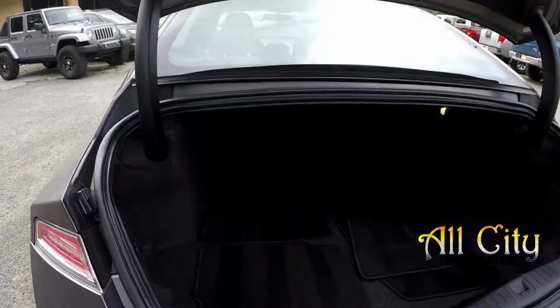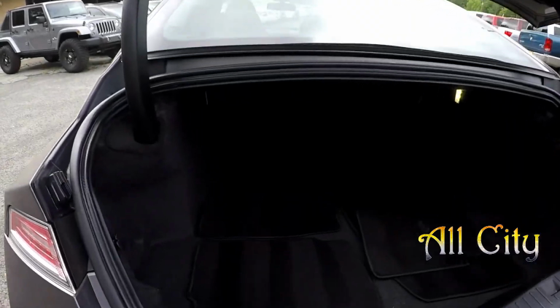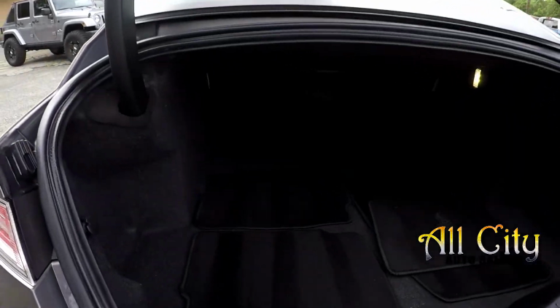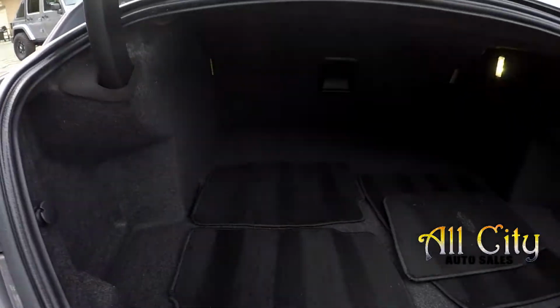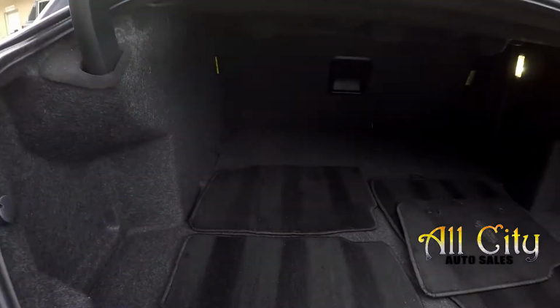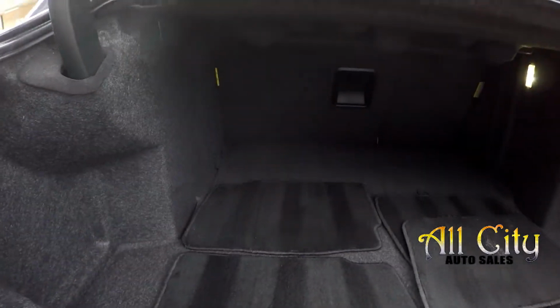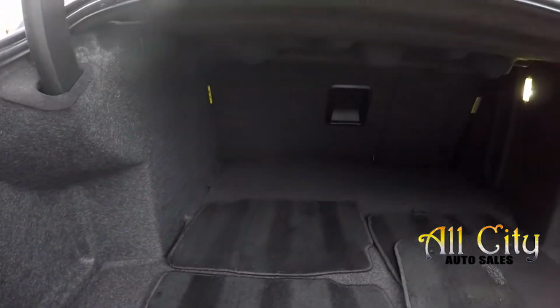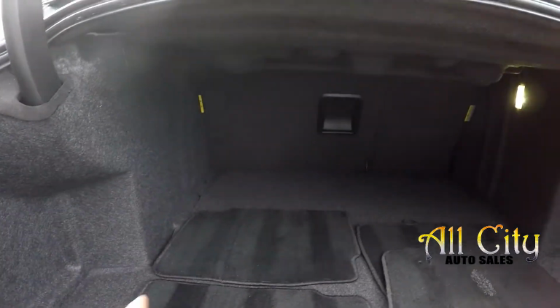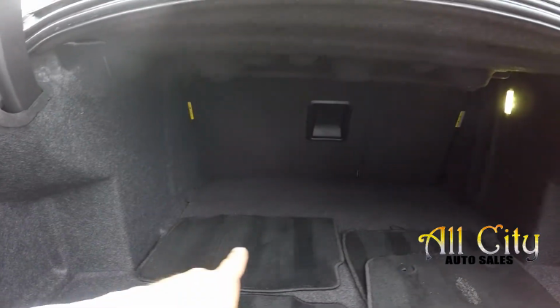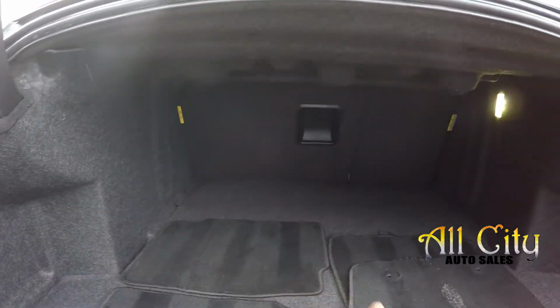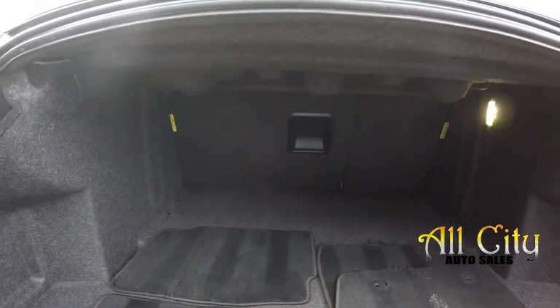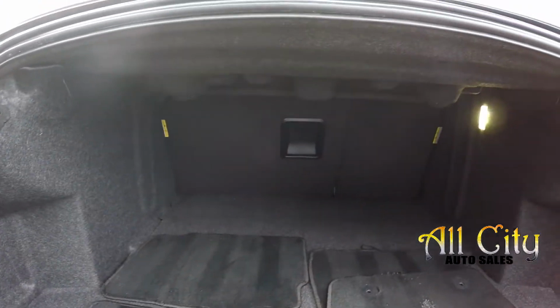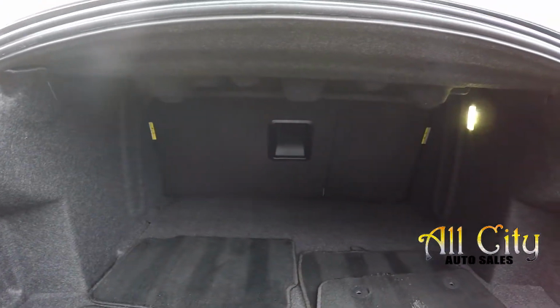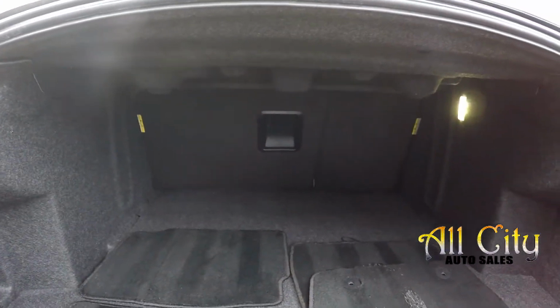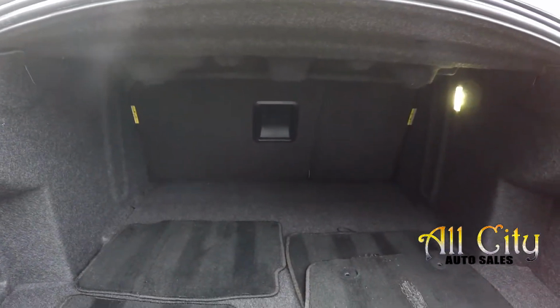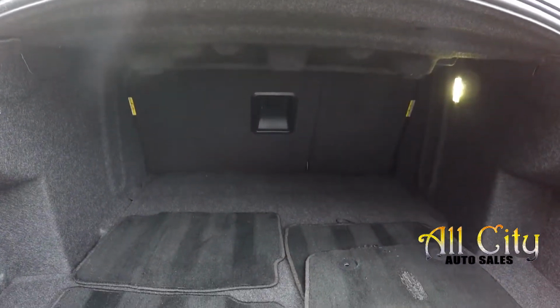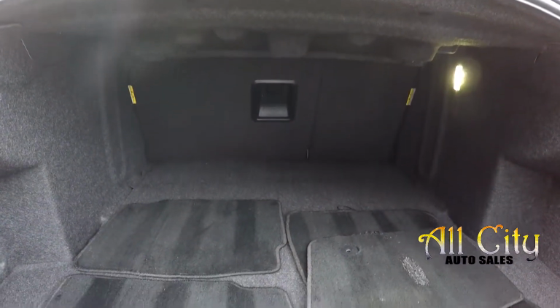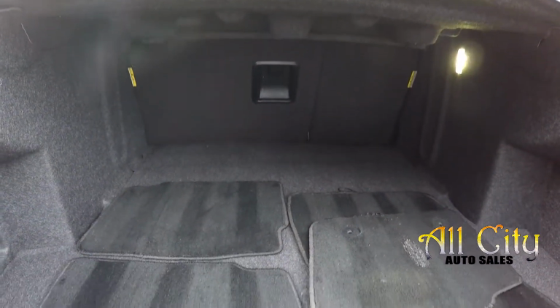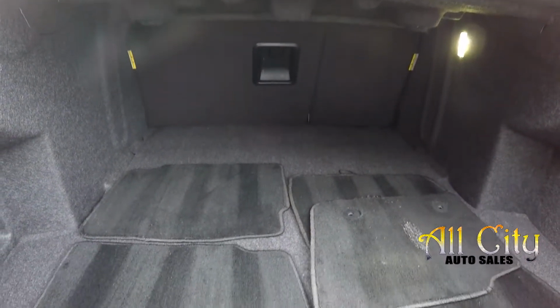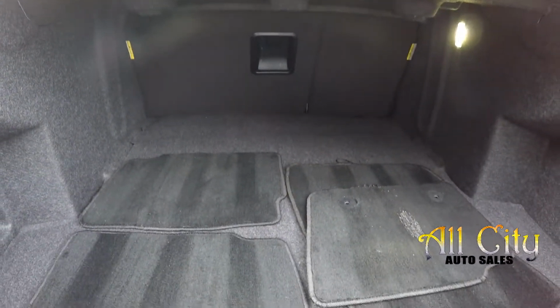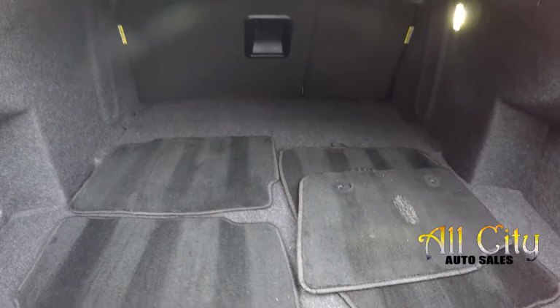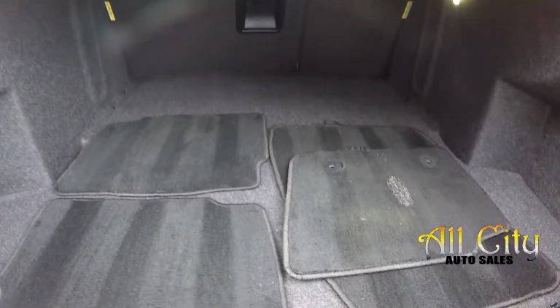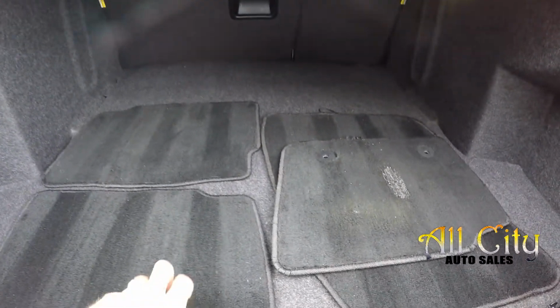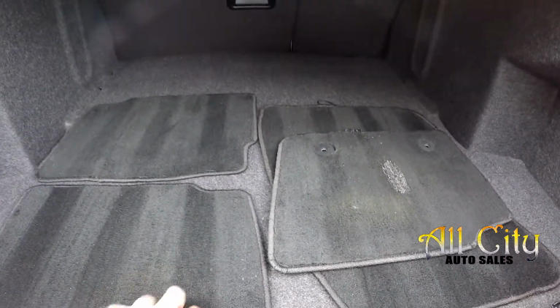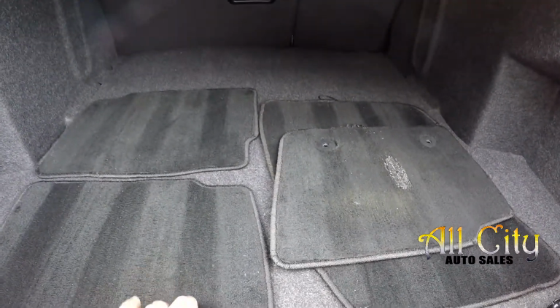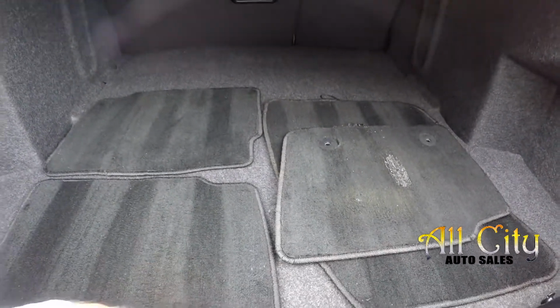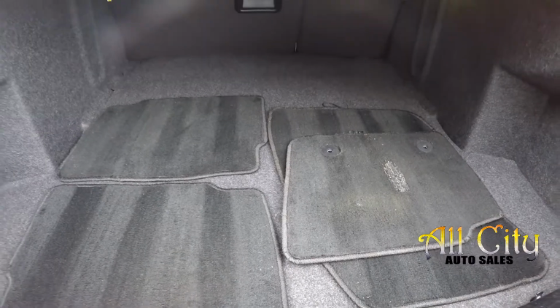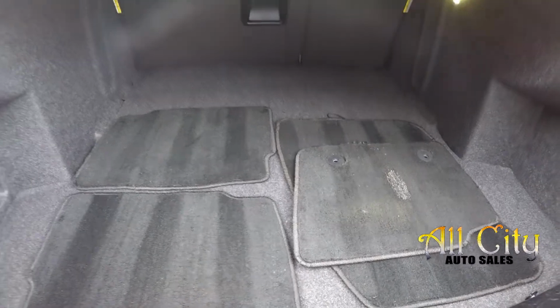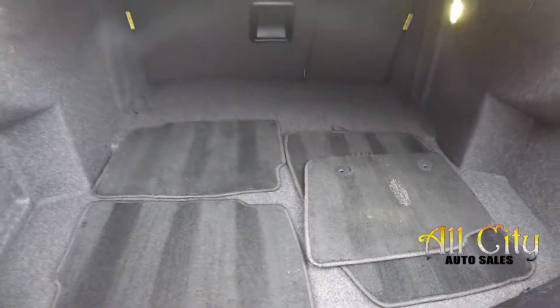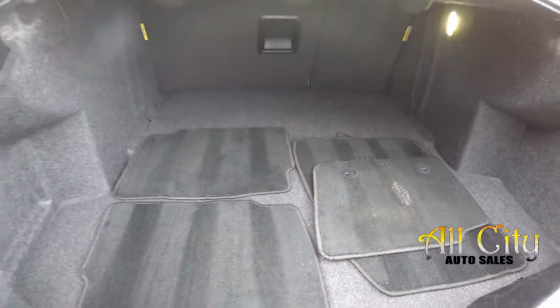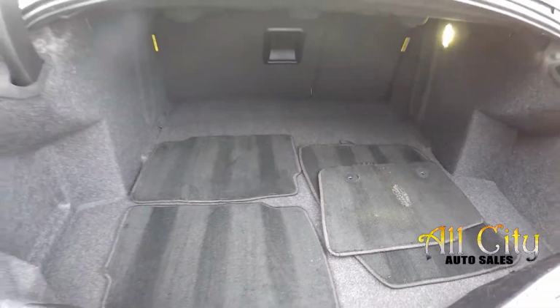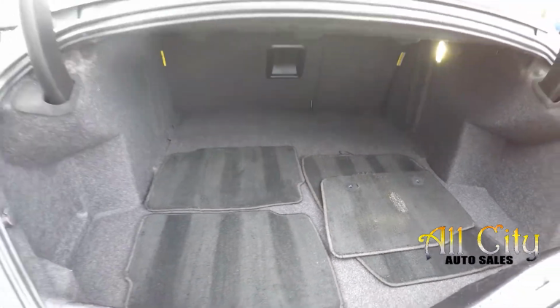Quick look inside the trunk. Nice deep trunk, good amount of cargo space back here. Your original mats have been included.